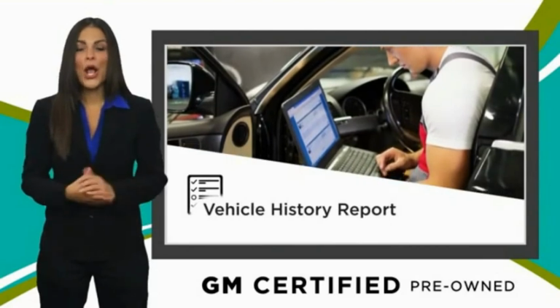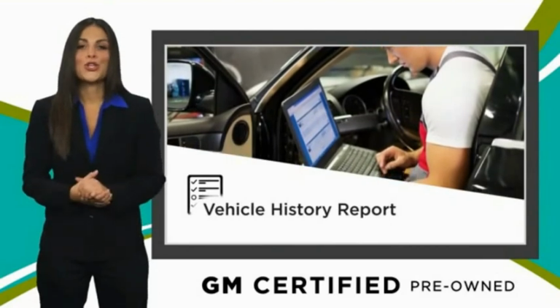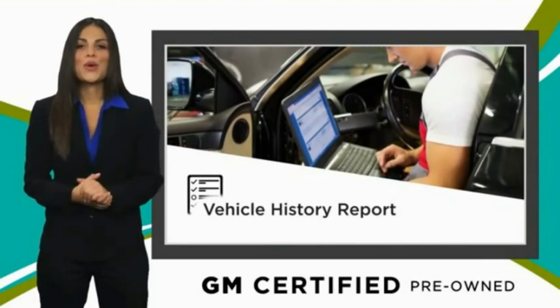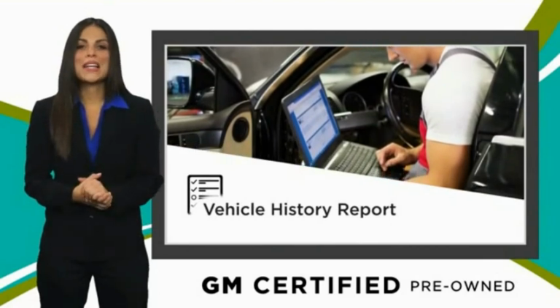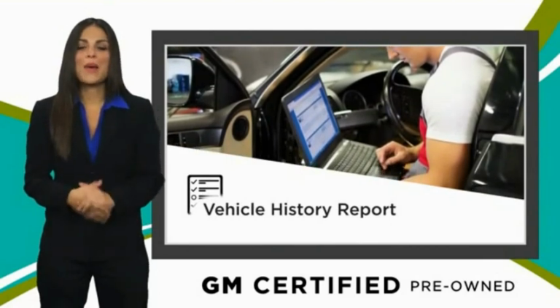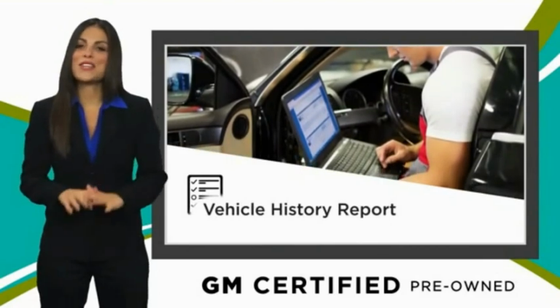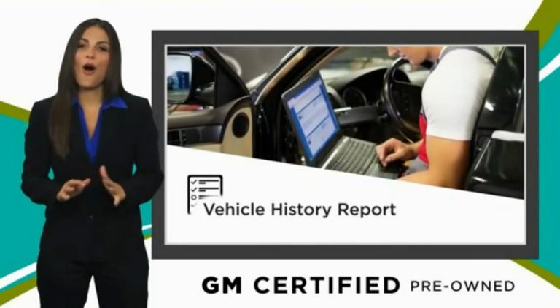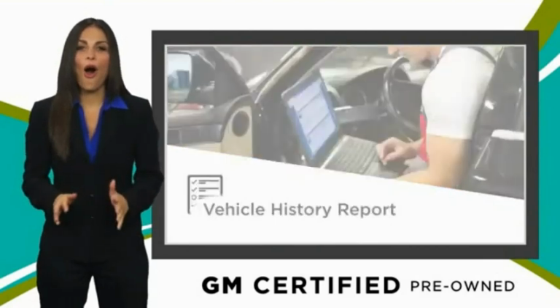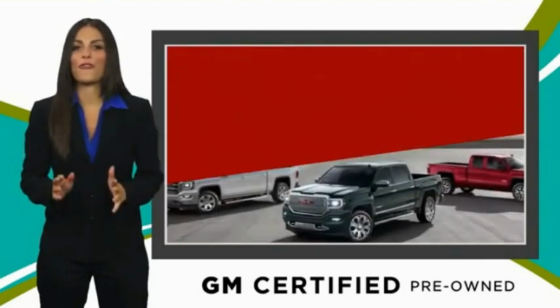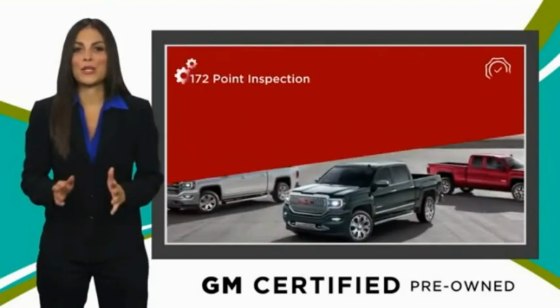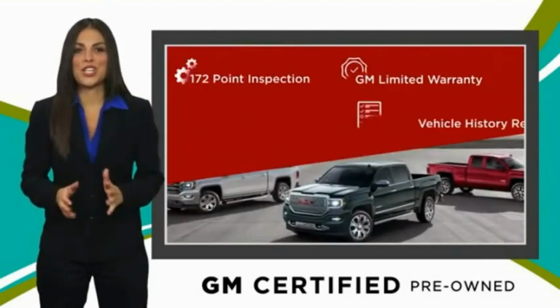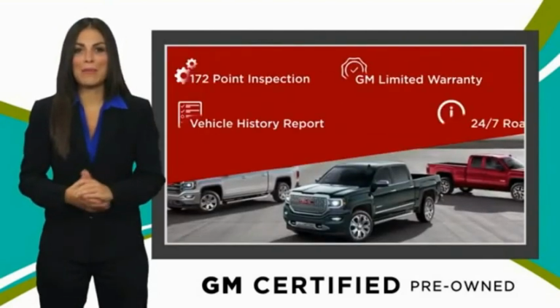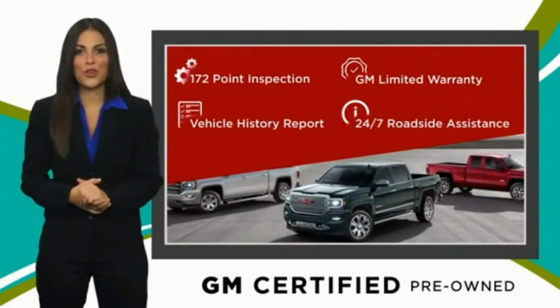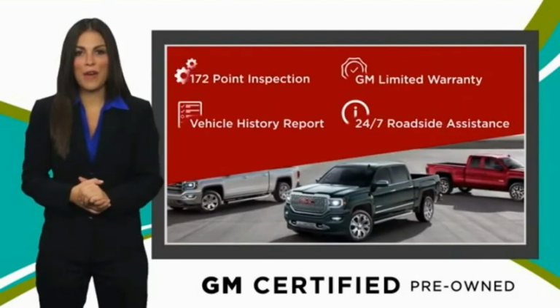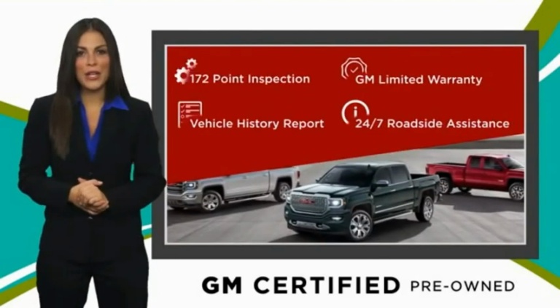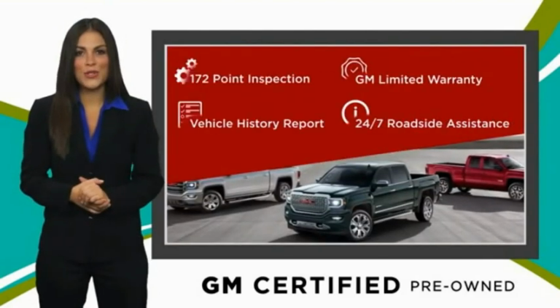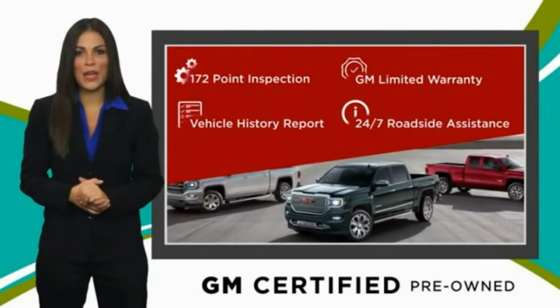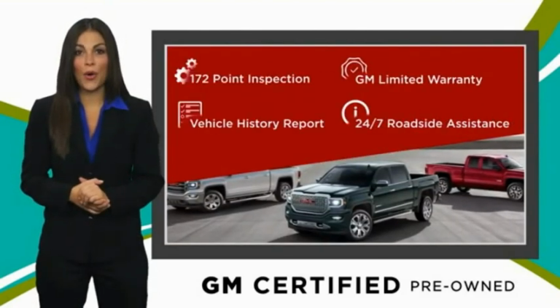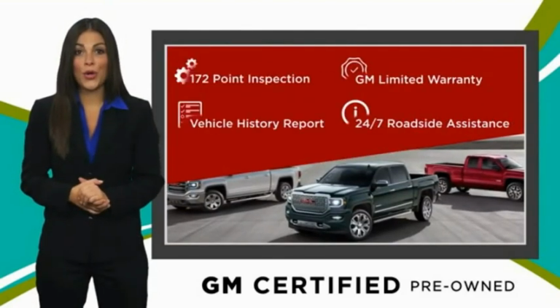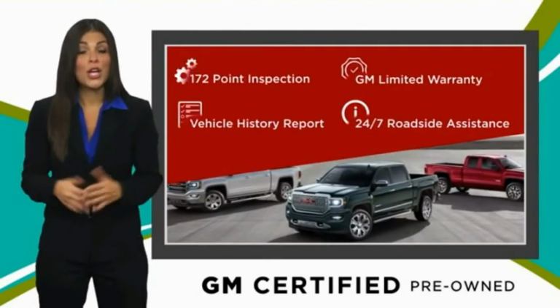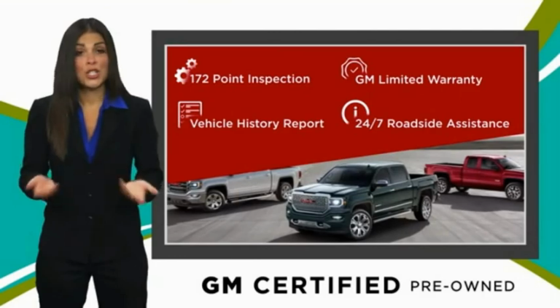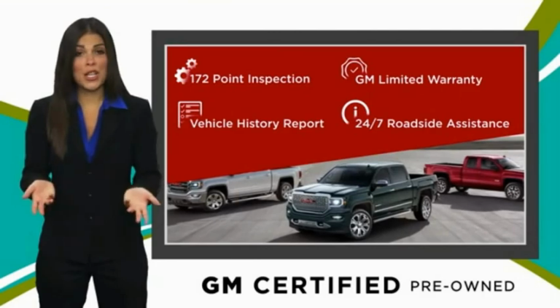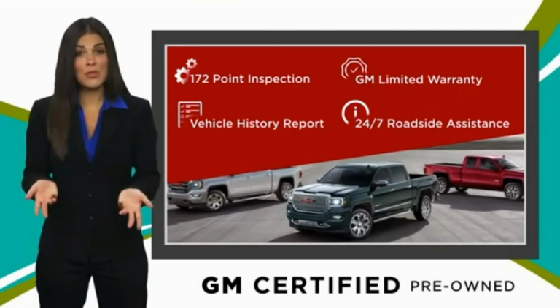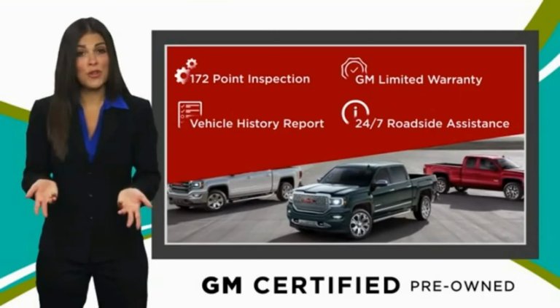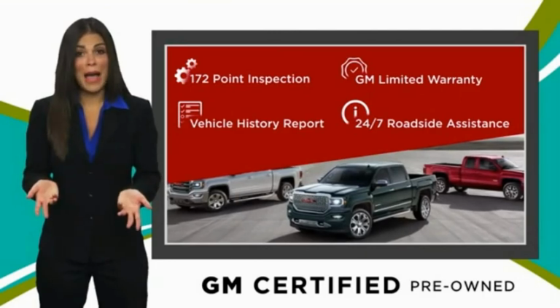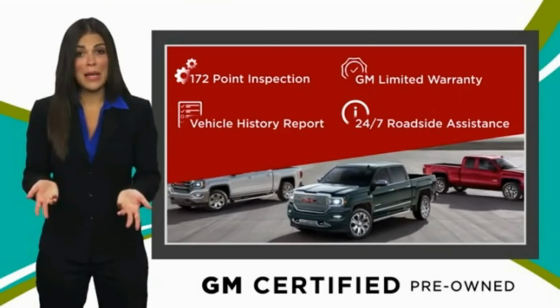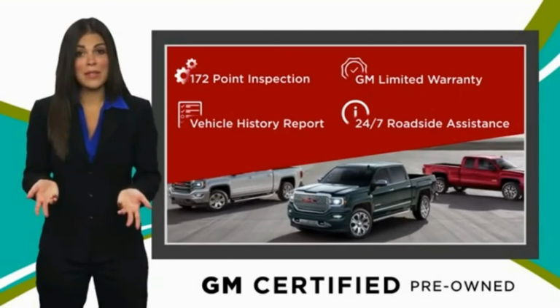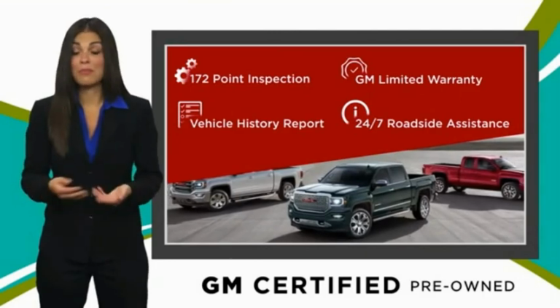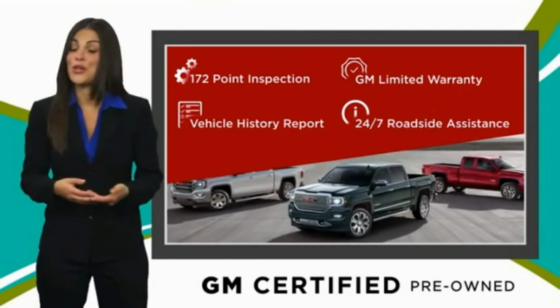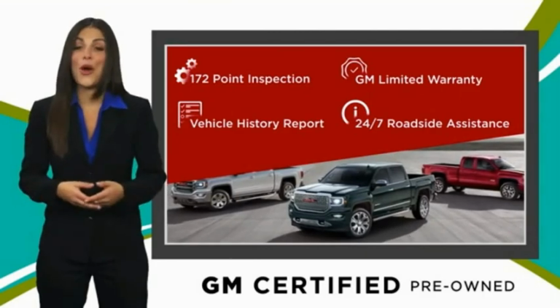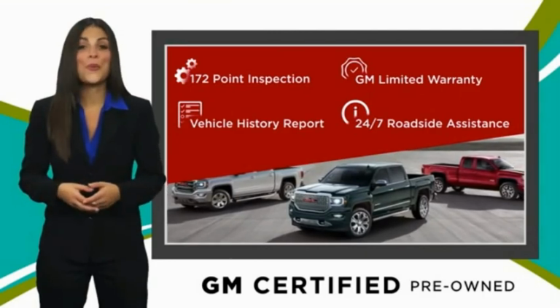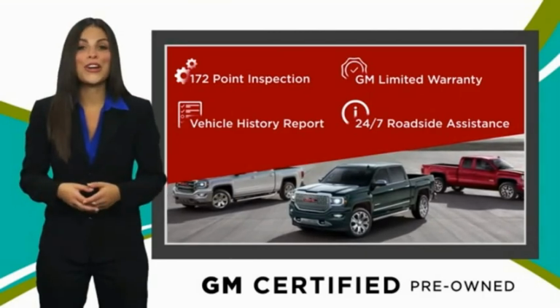You can expect it all from a GM certified used vehicle. GM certified means no worries.